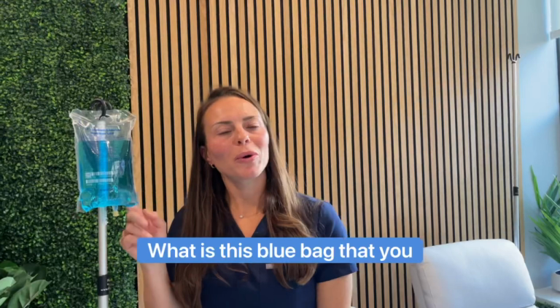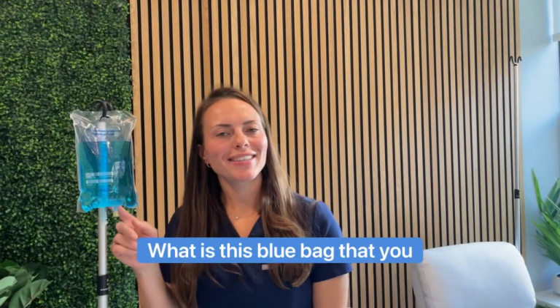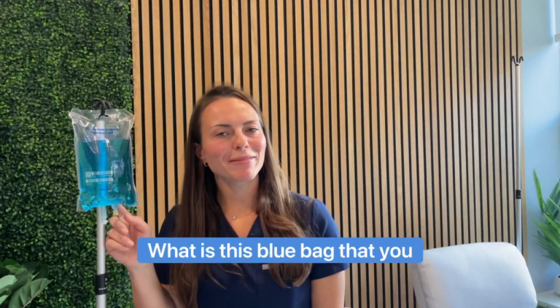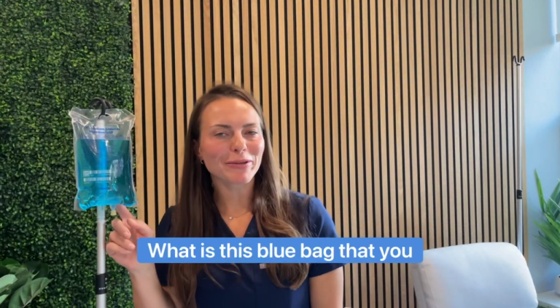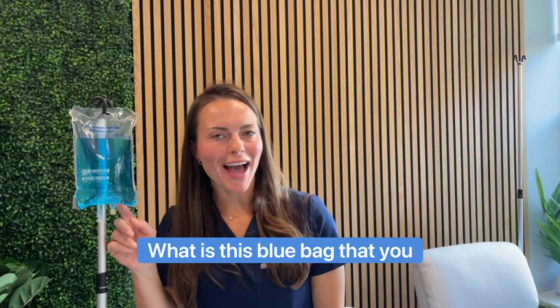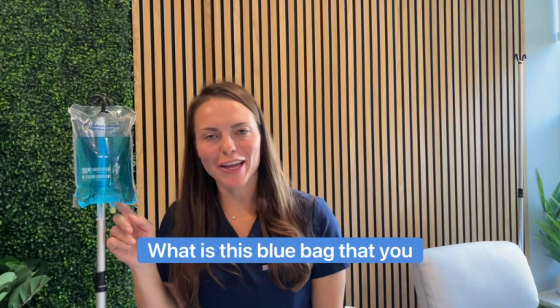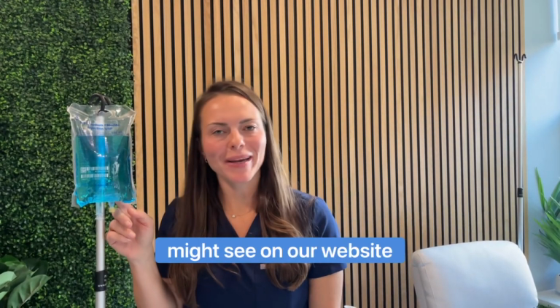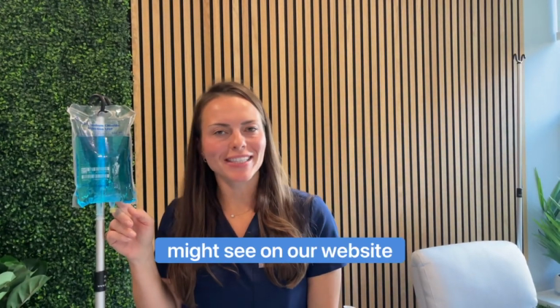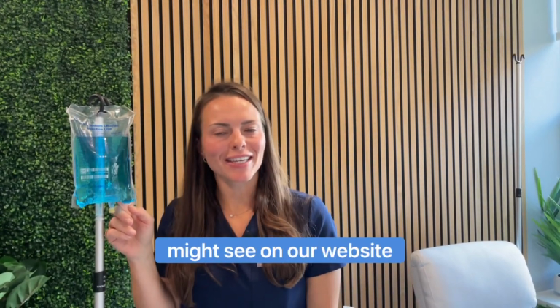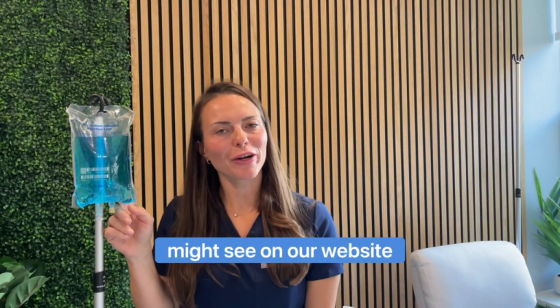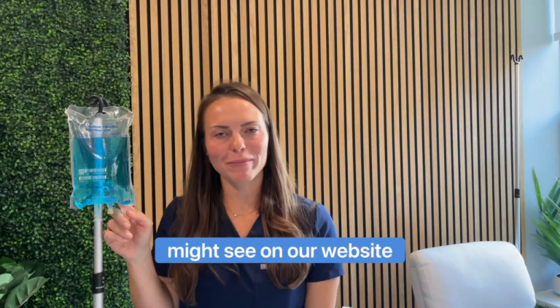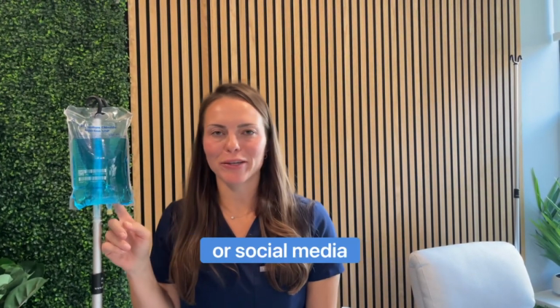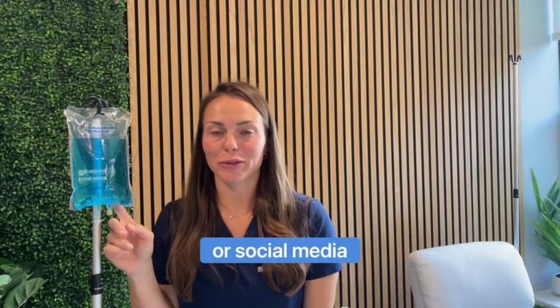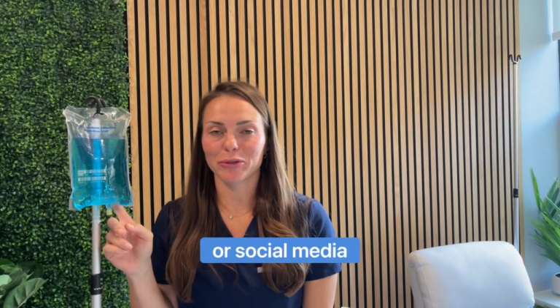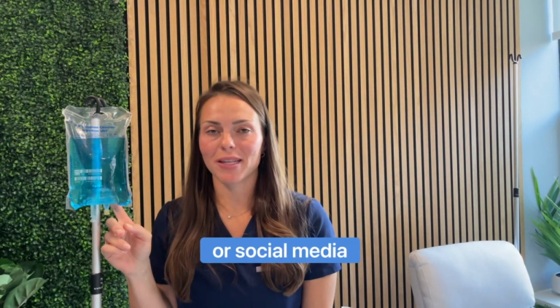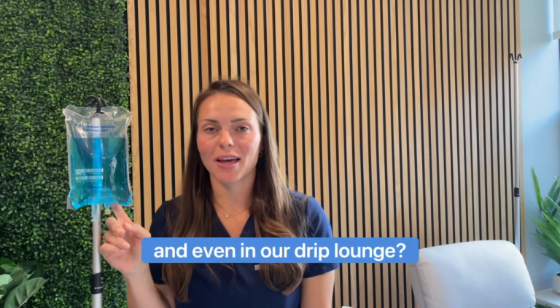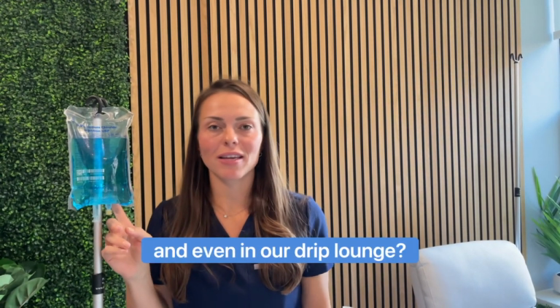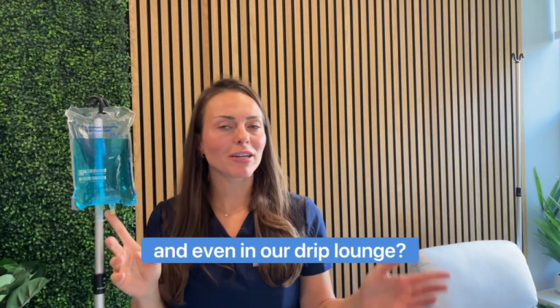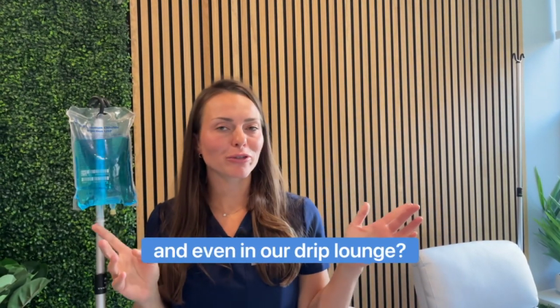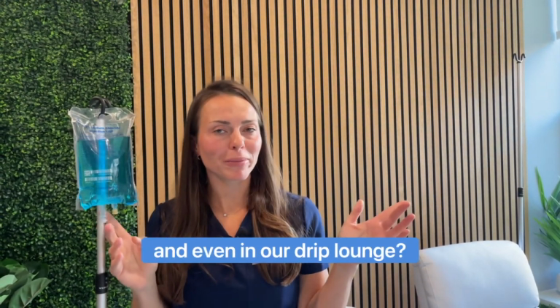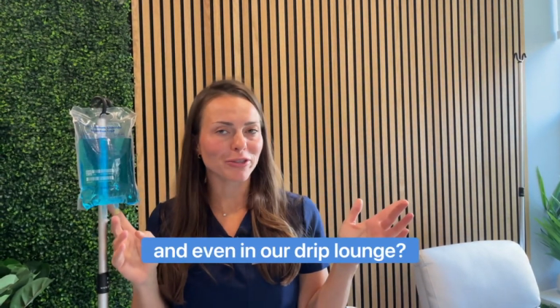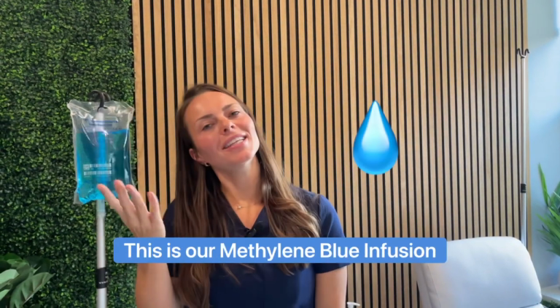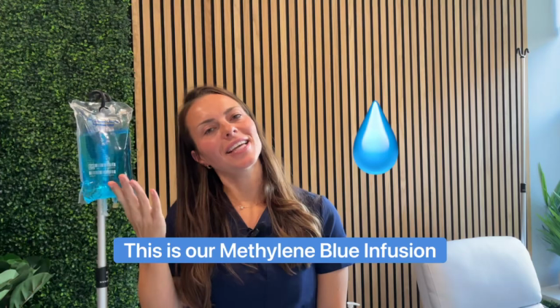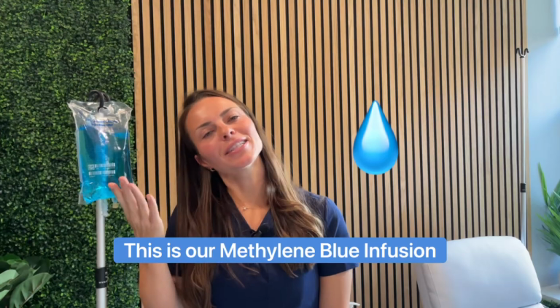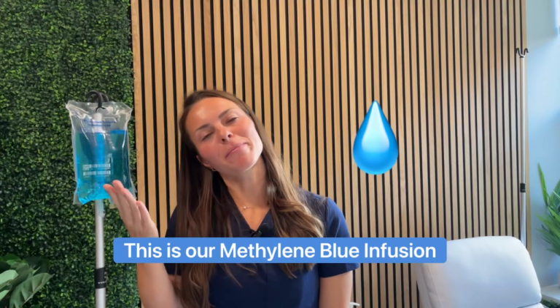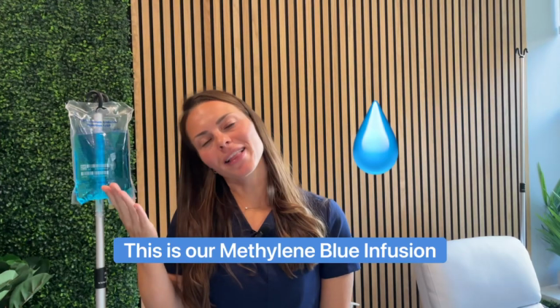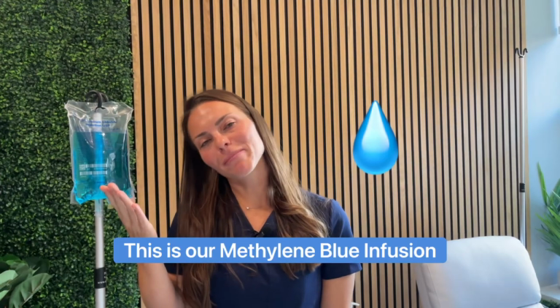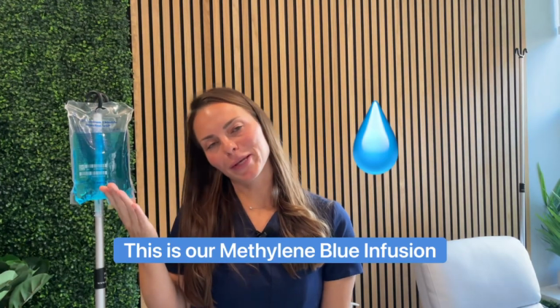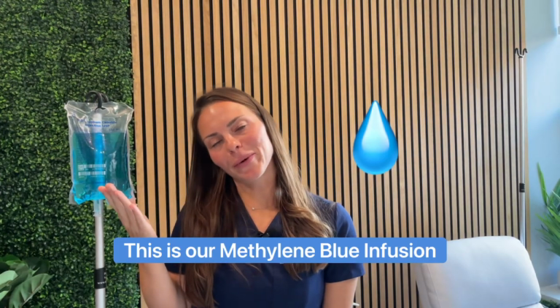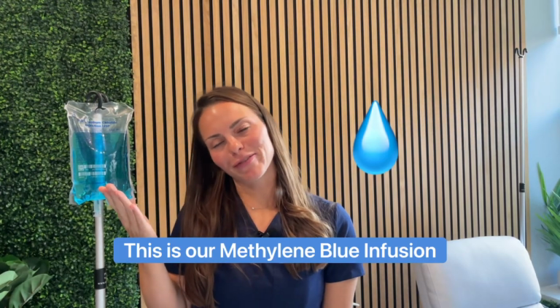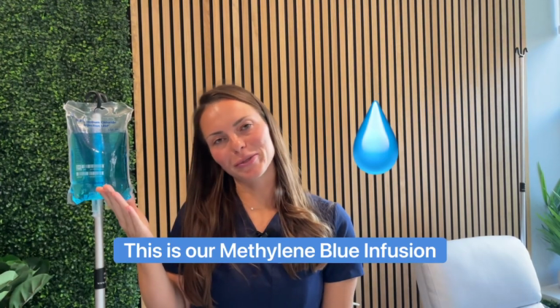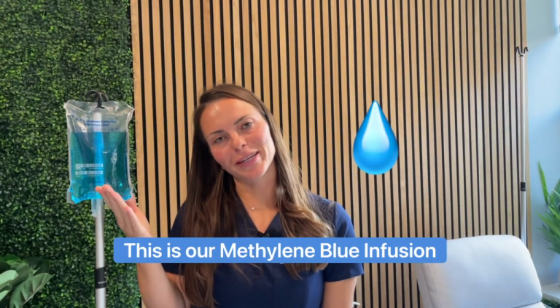What is this blue bag that you might see on our website or social media and even in our drip lounge? This is our methylene blue infusion.